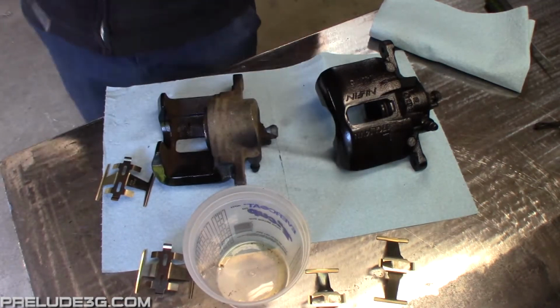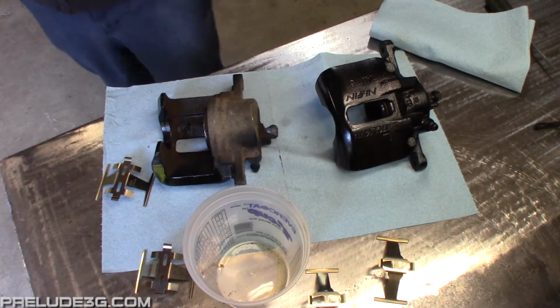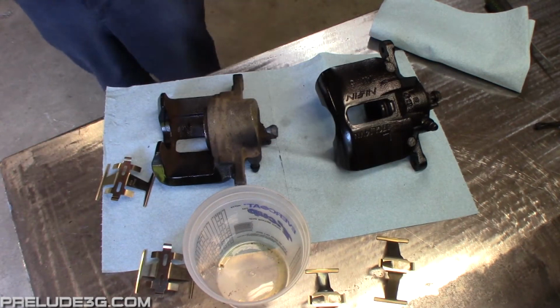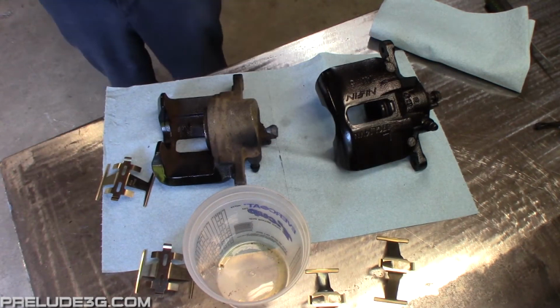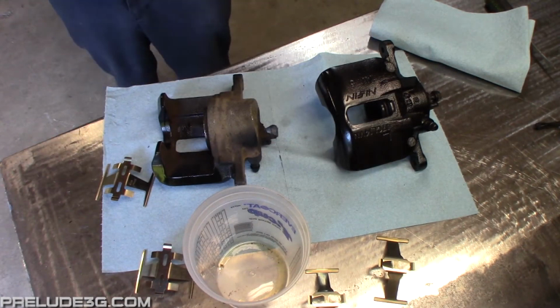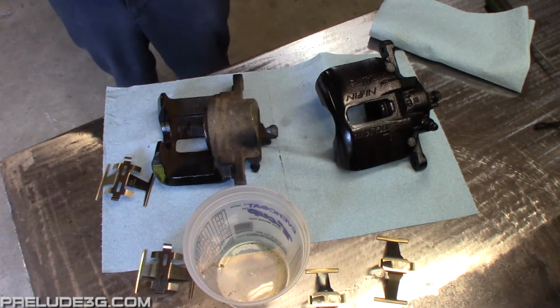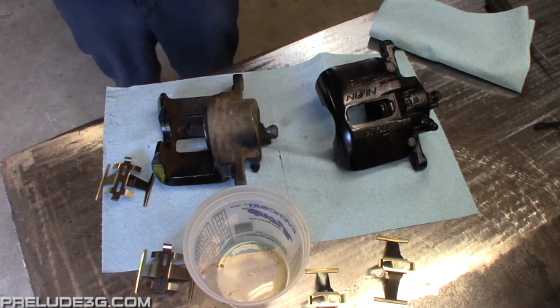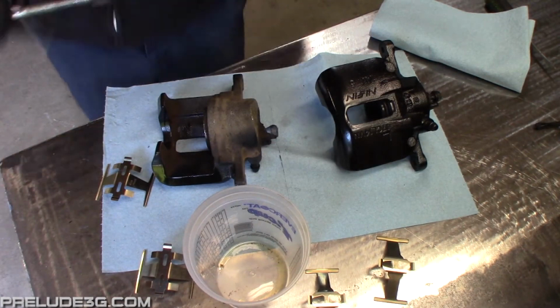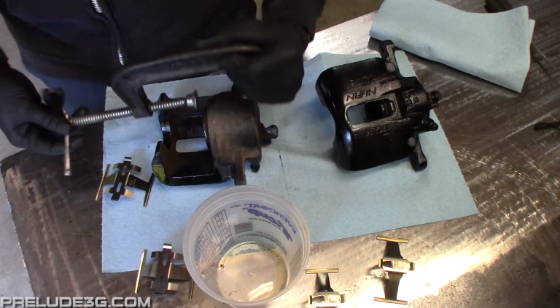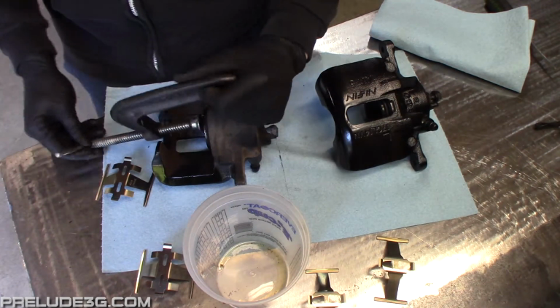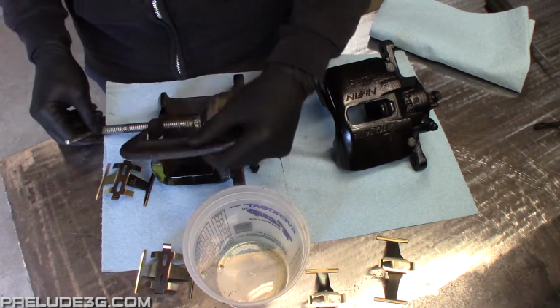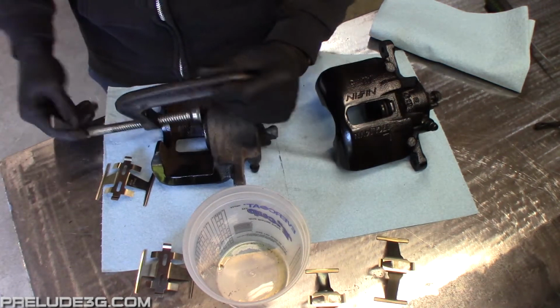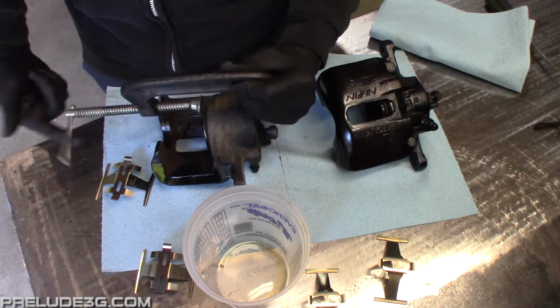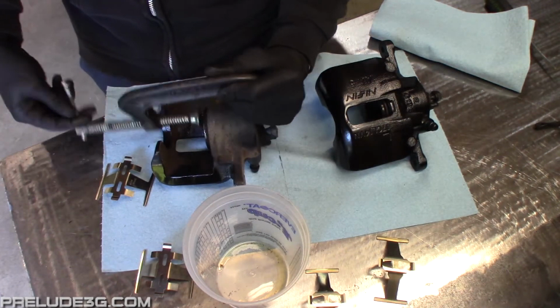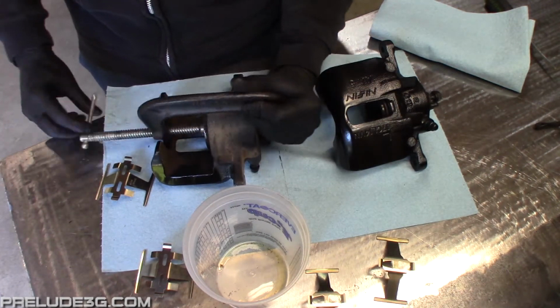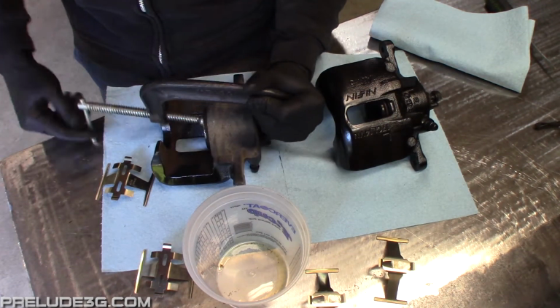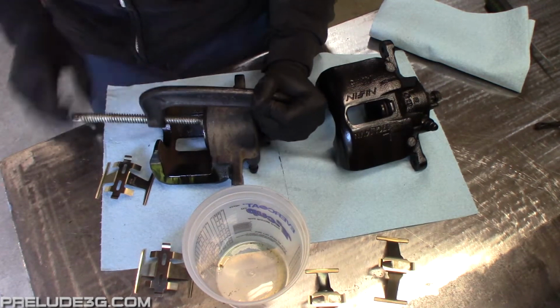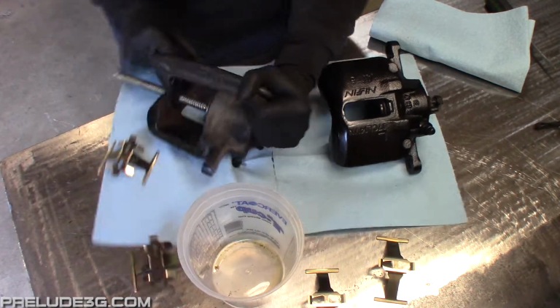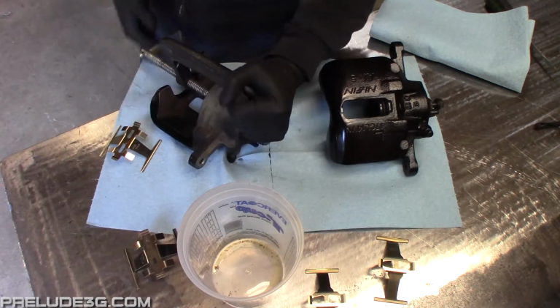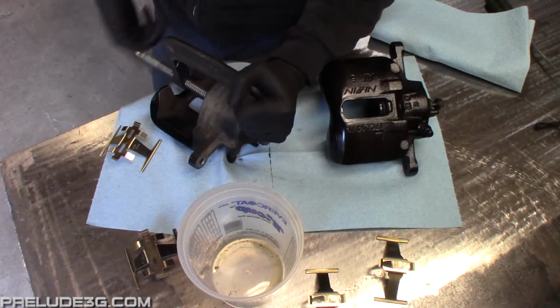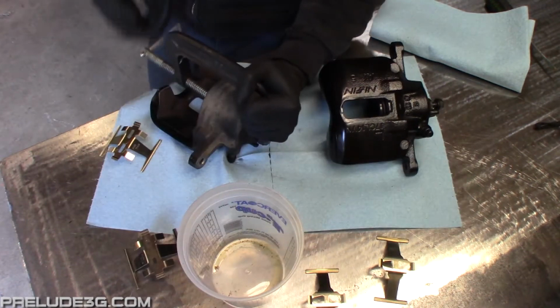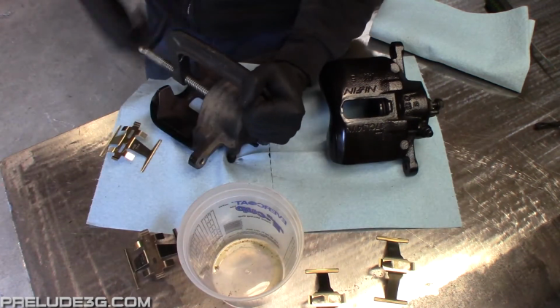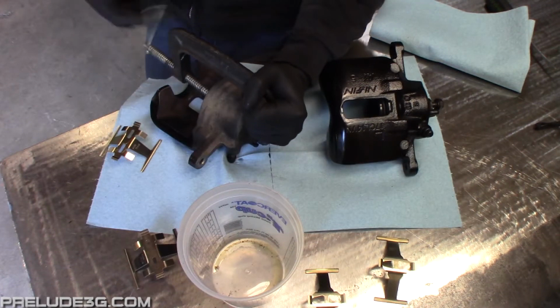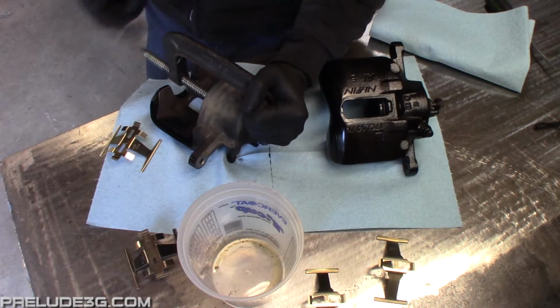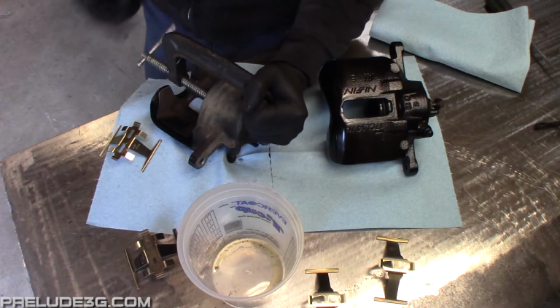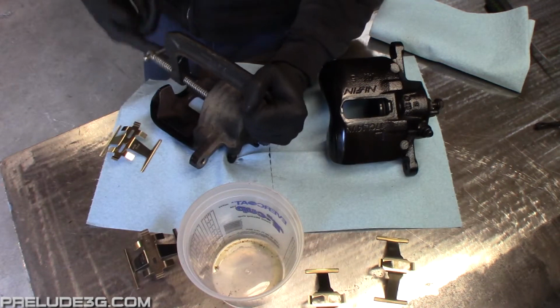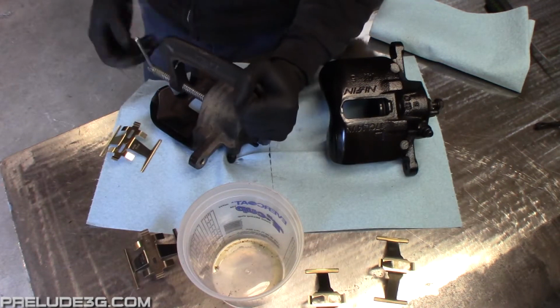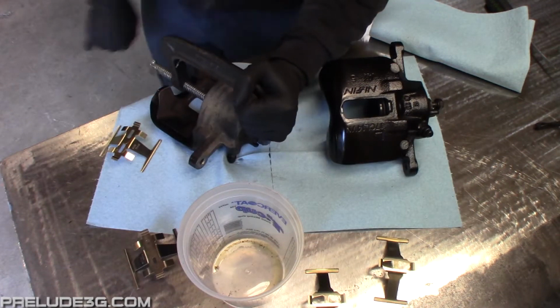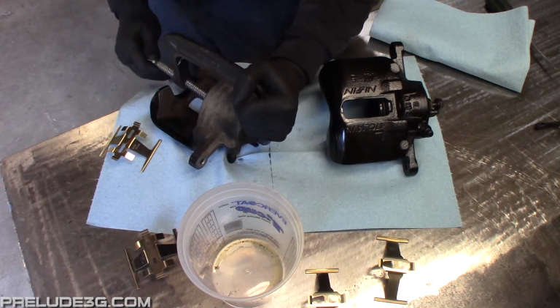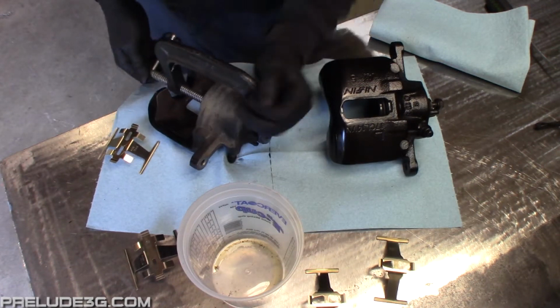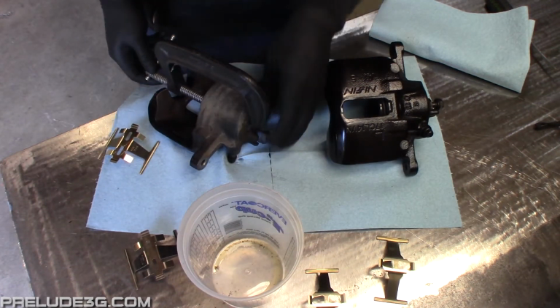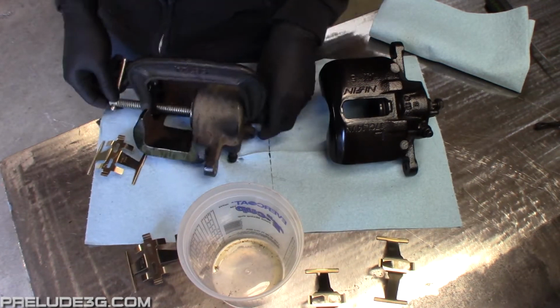For the front calipers use a C-clamp to force the piston all the way in. You'll lose some fluid while you do this so drain it into a cup.